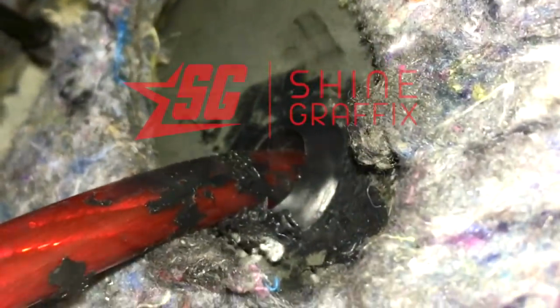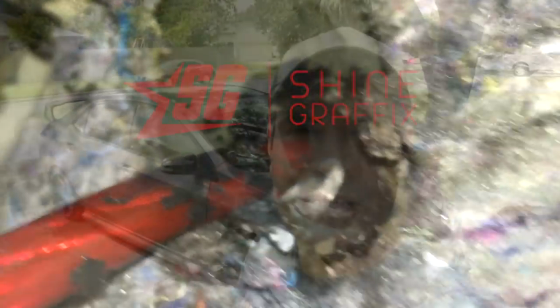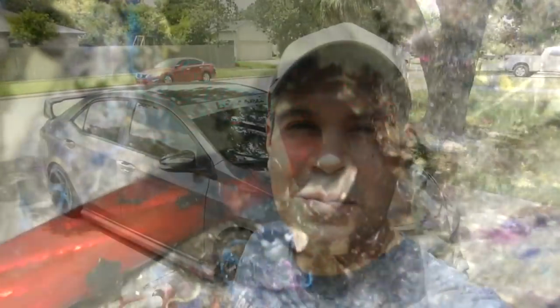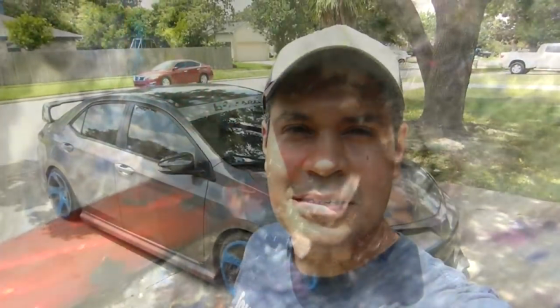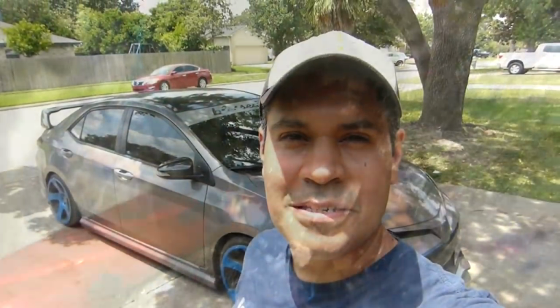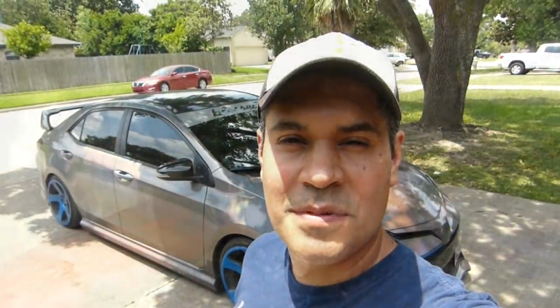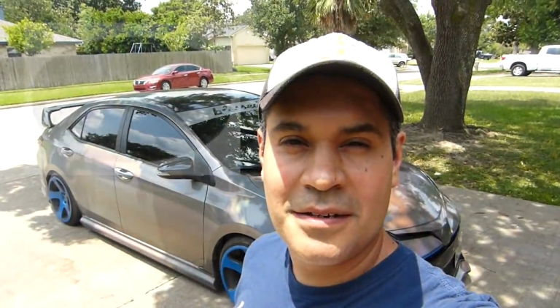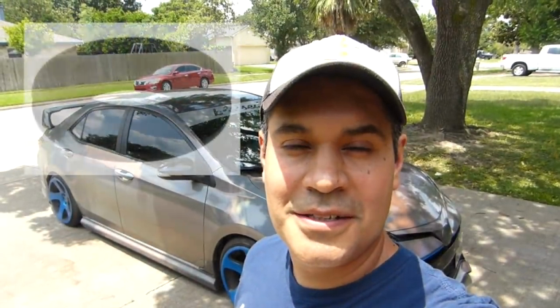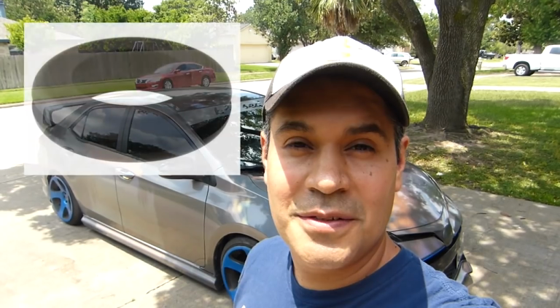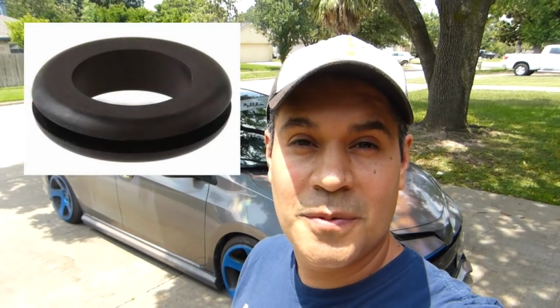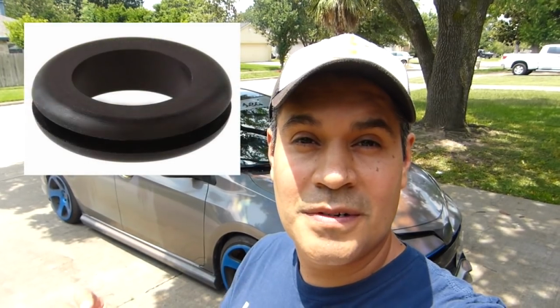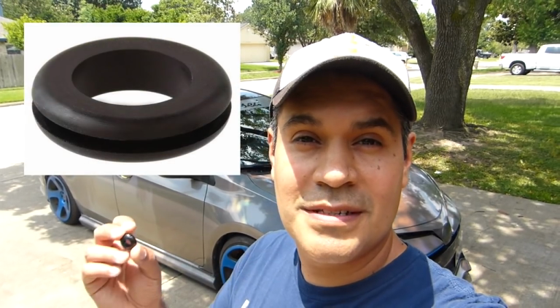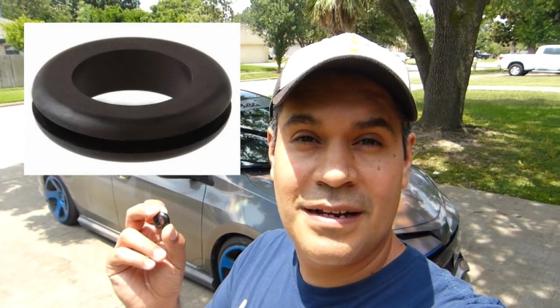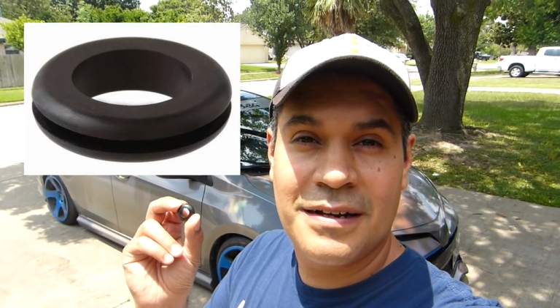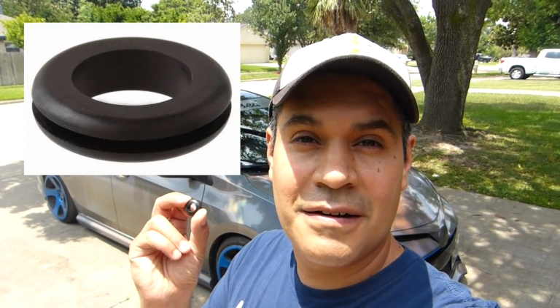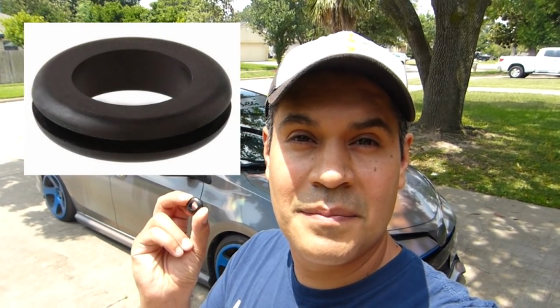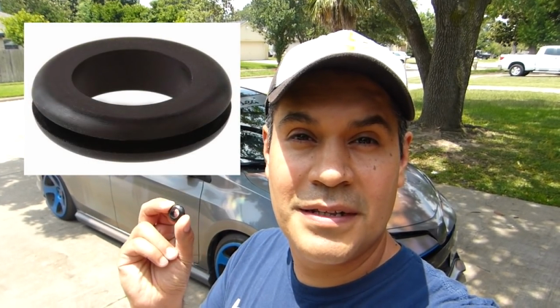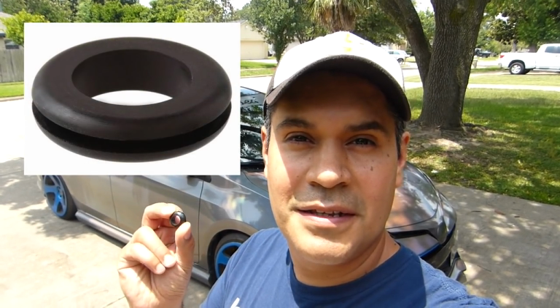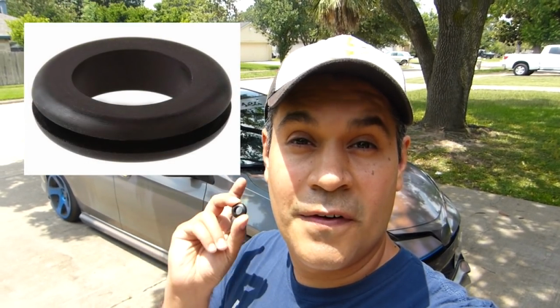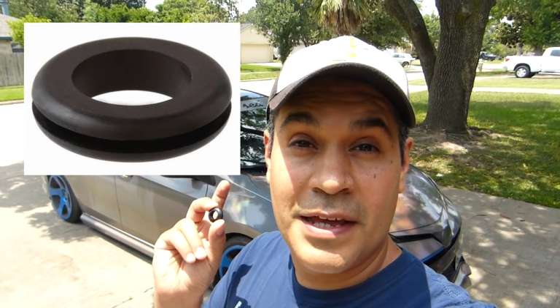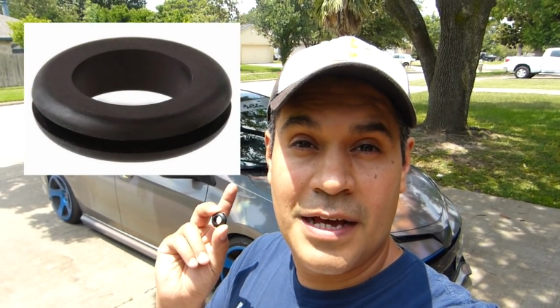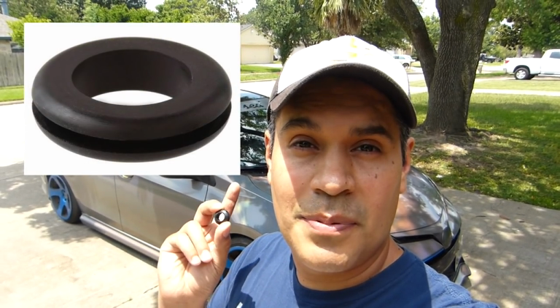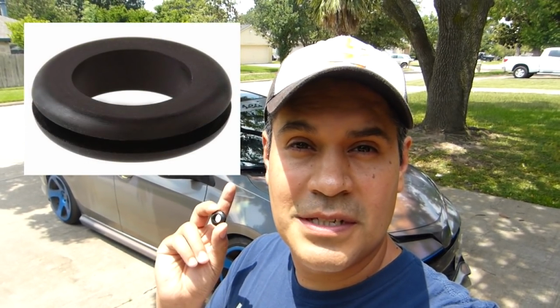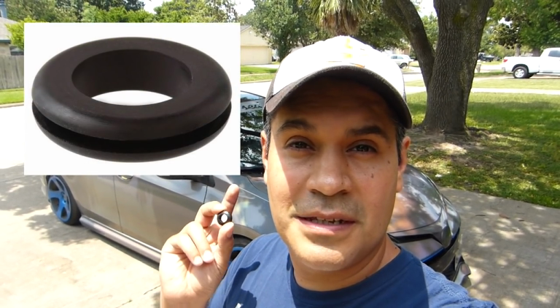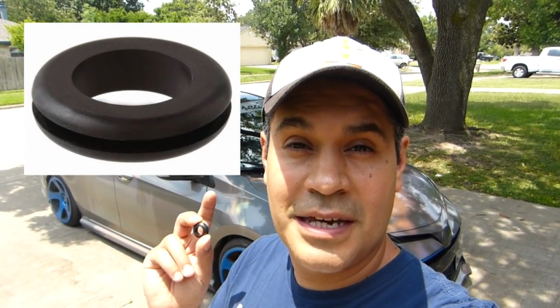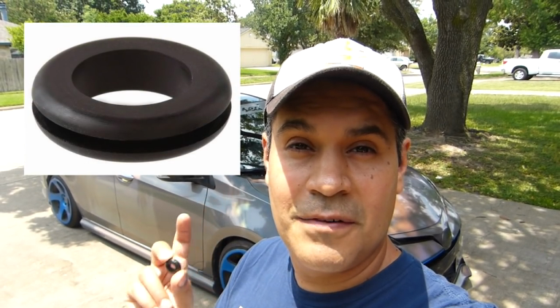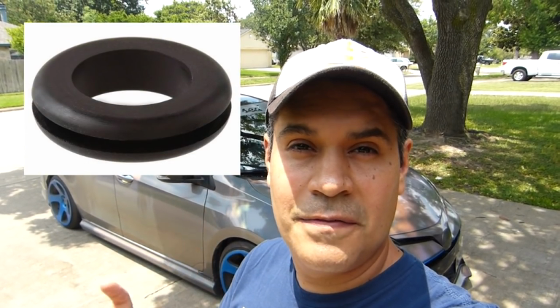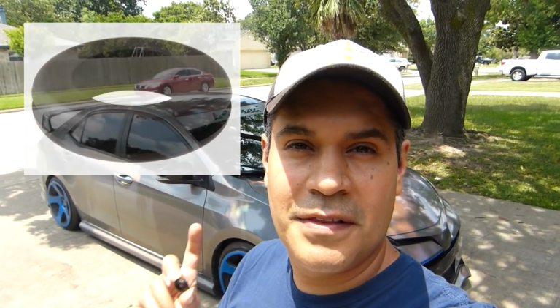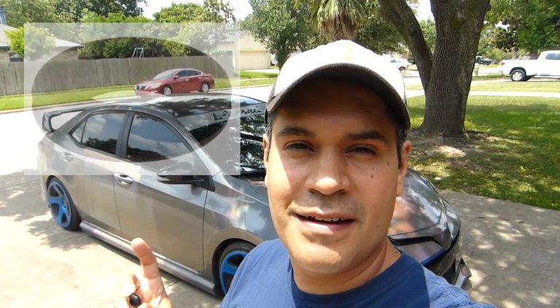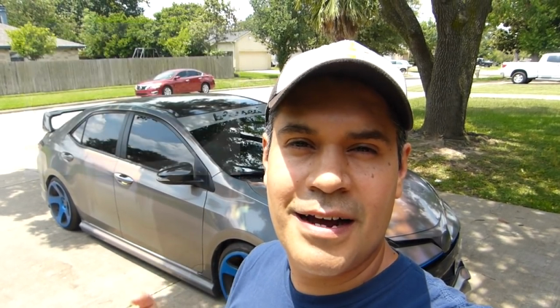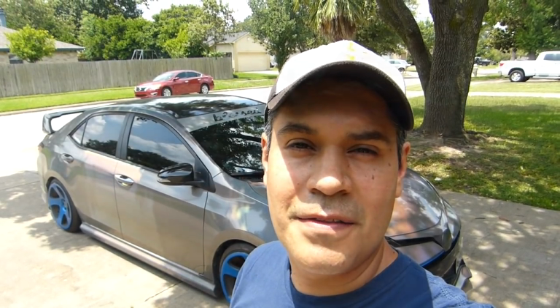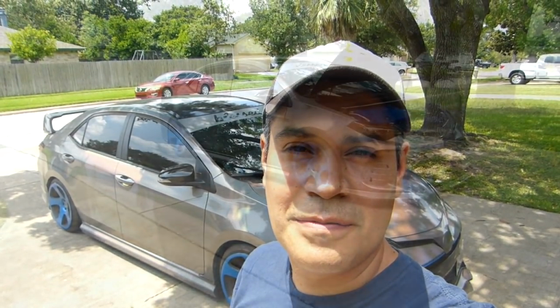What's up guys, this is Emmanuel. Today we're going to install a grommet for the positive cable for the car audio.